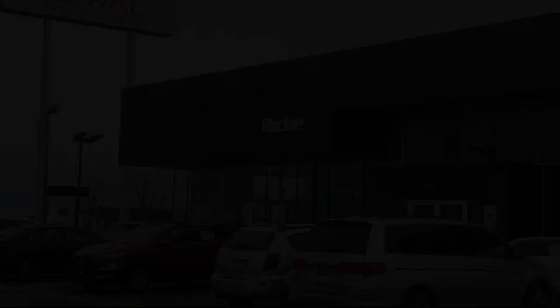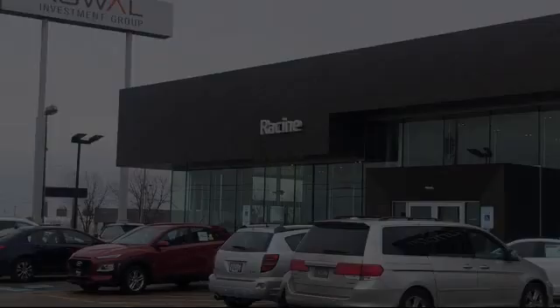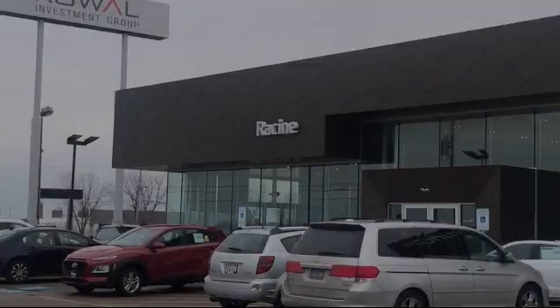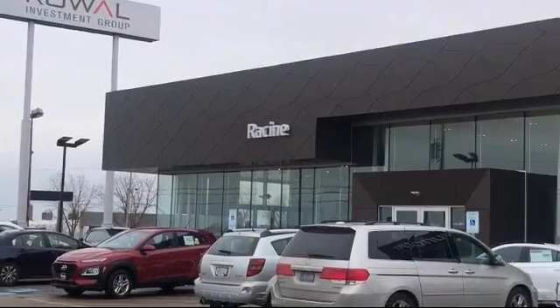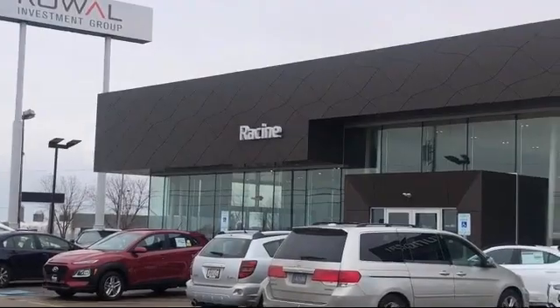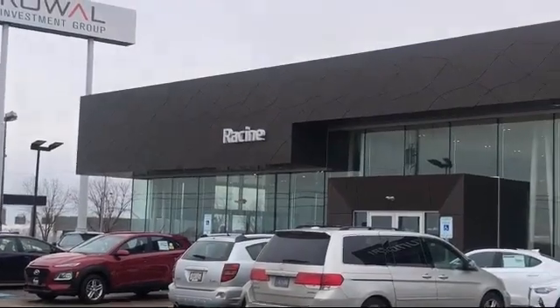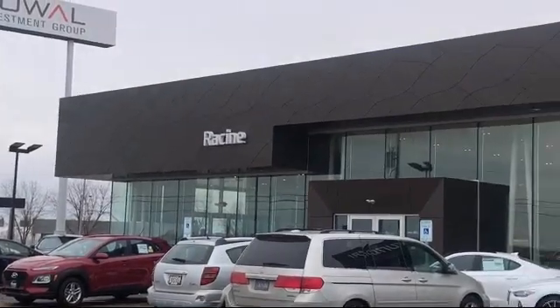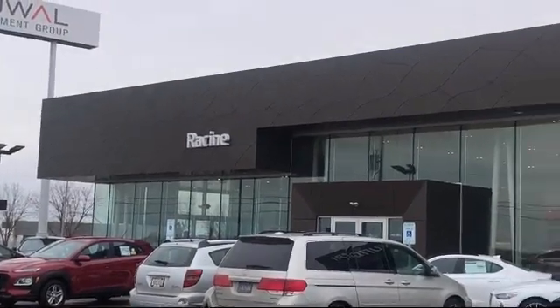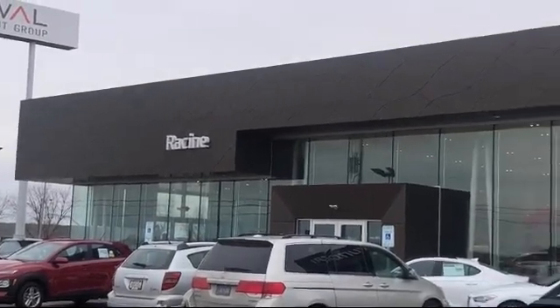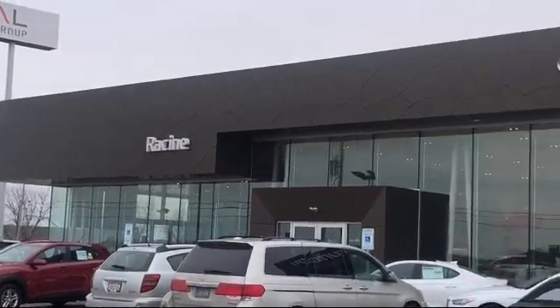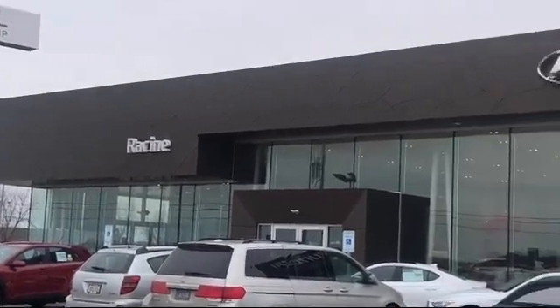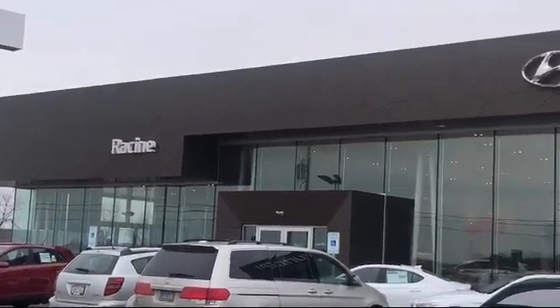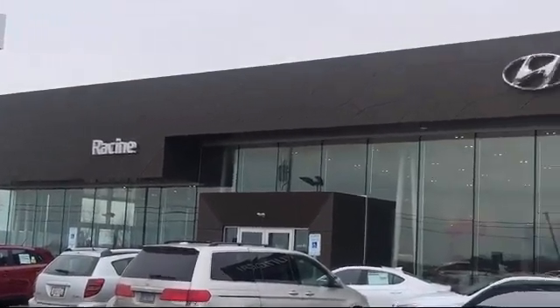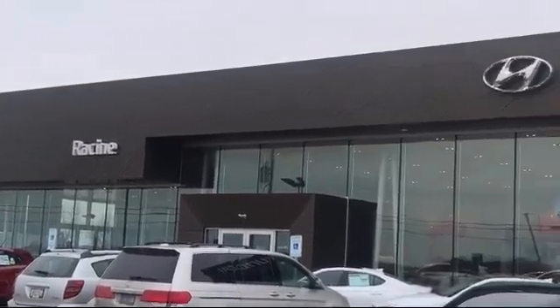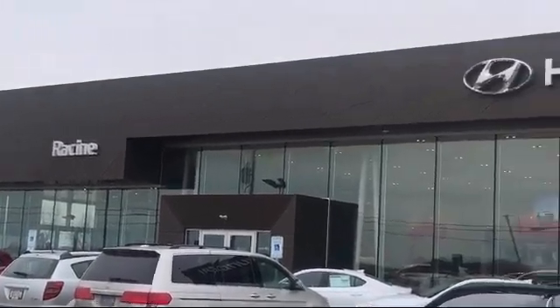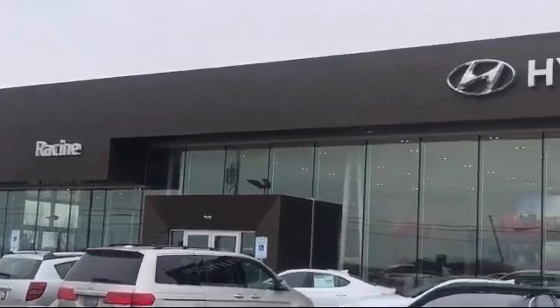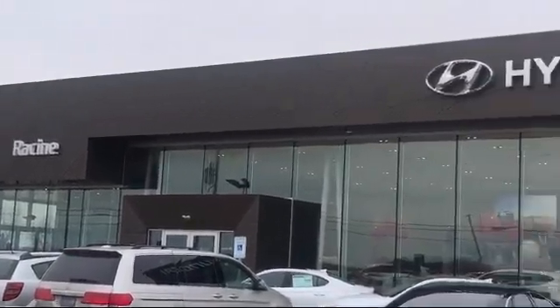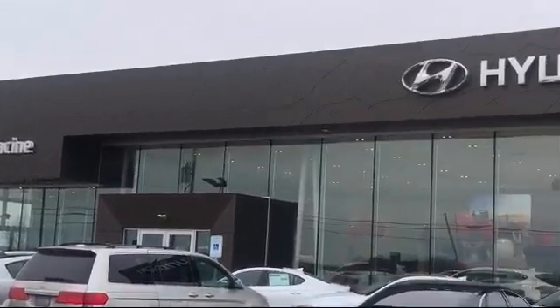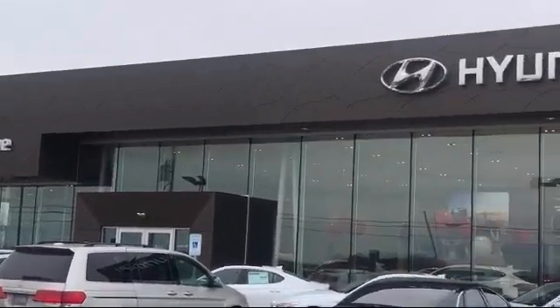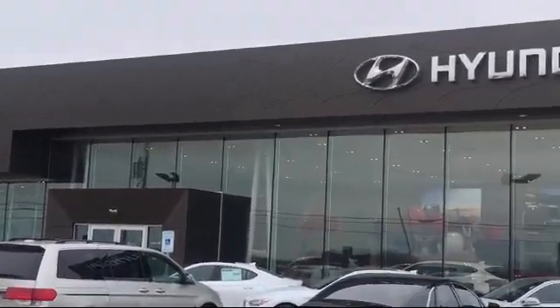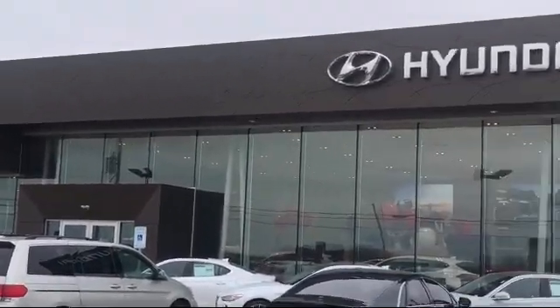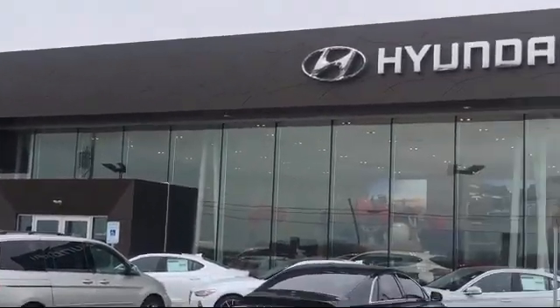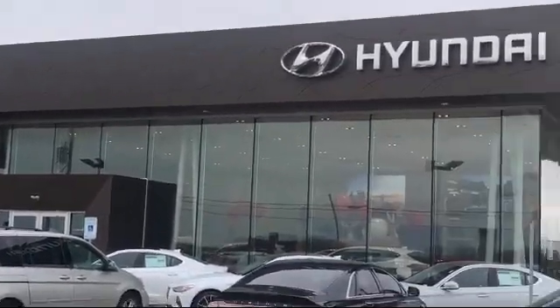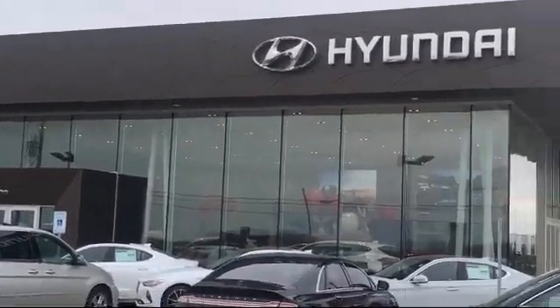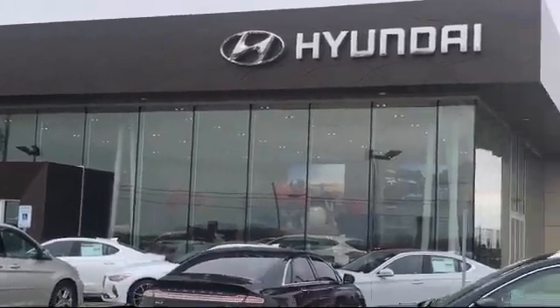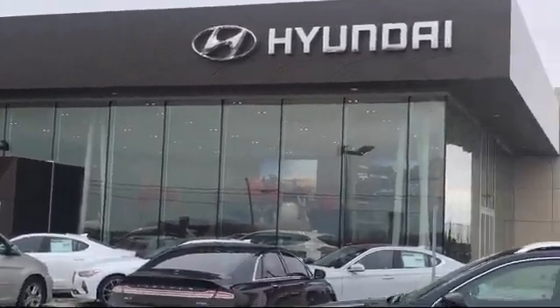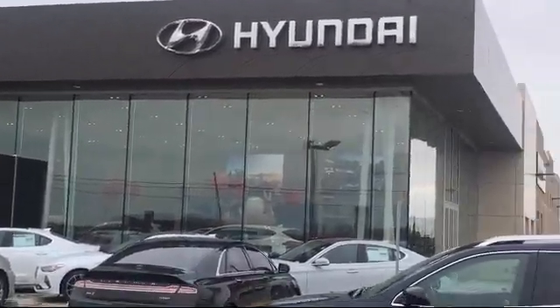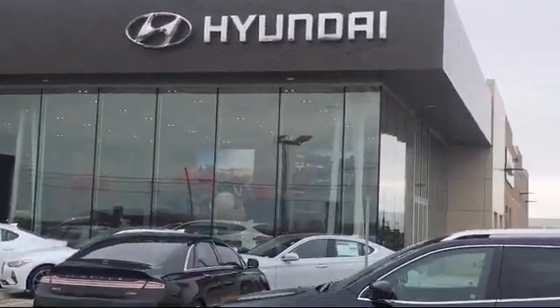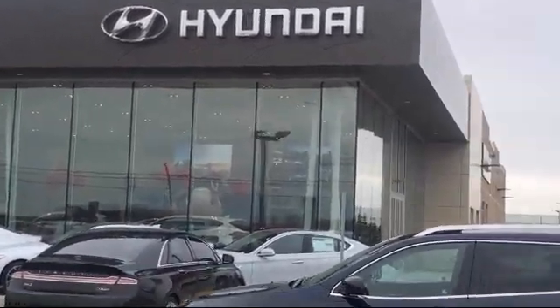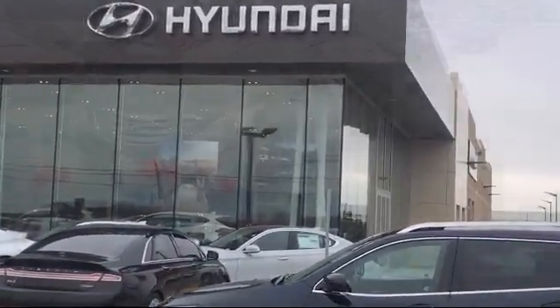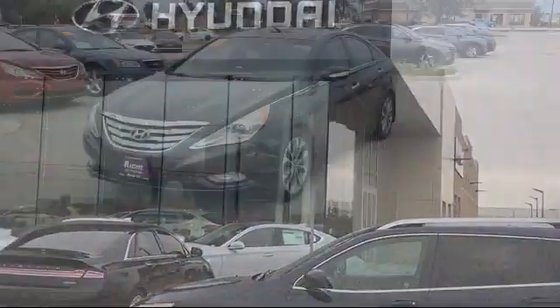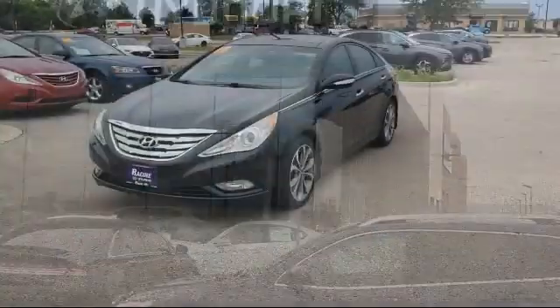Welcome to Racing Hyundai, your premier destination for purchasing a vehicle.